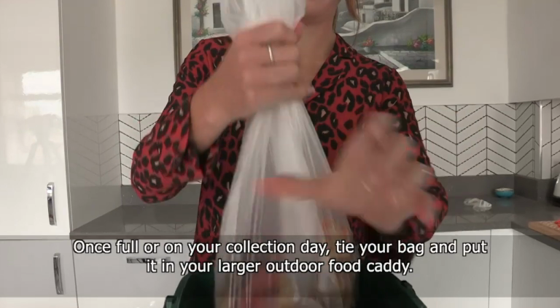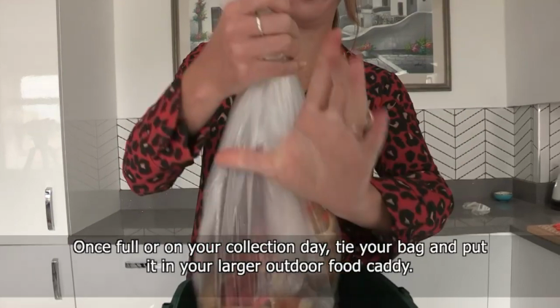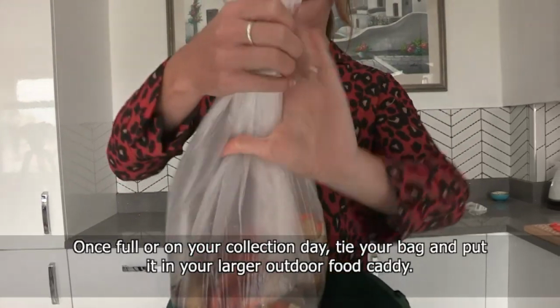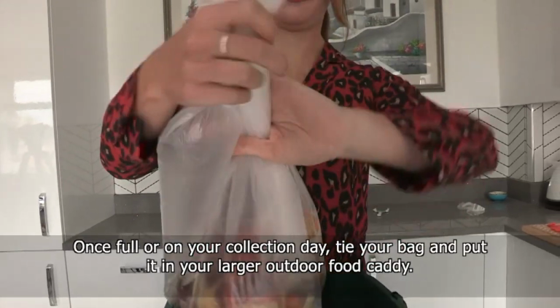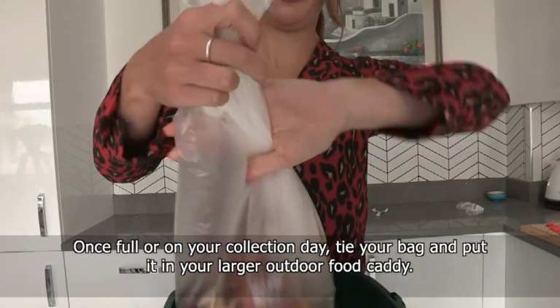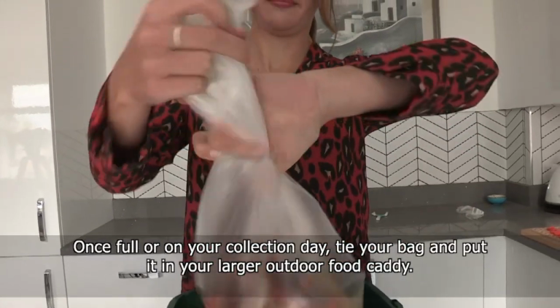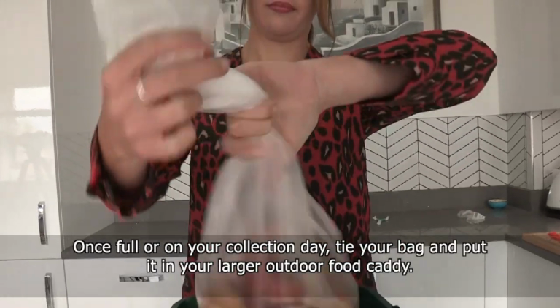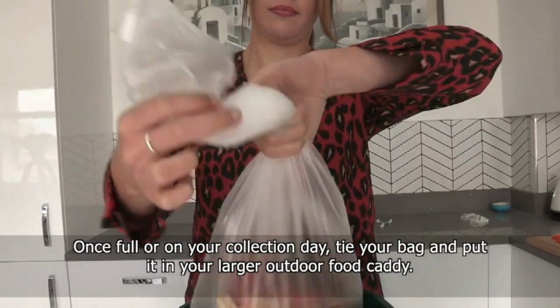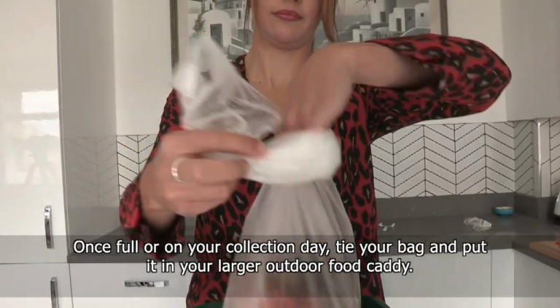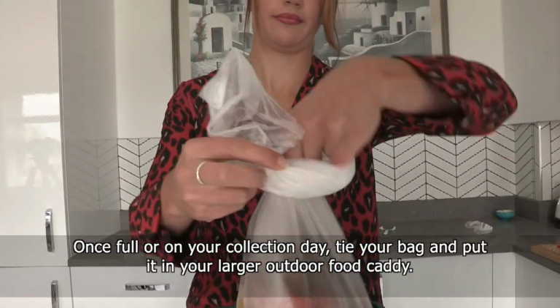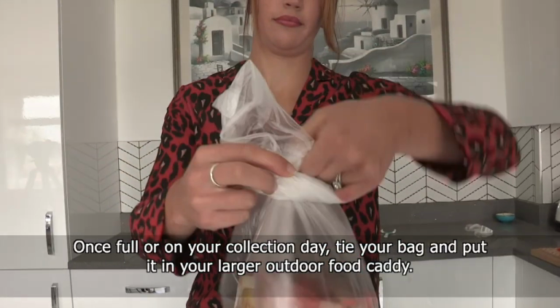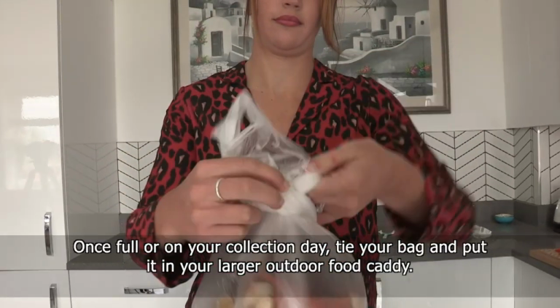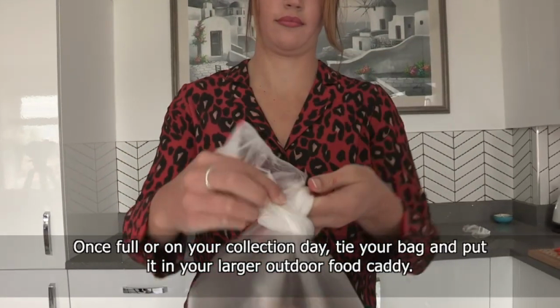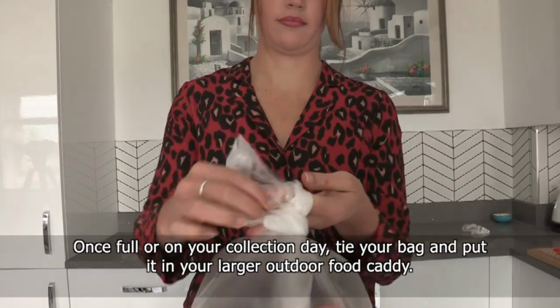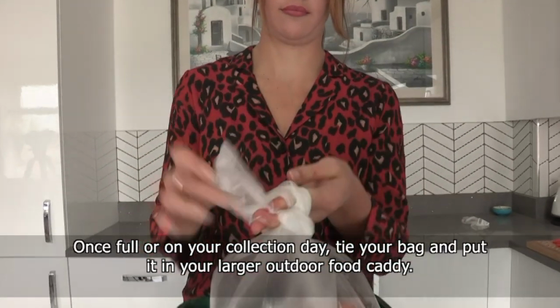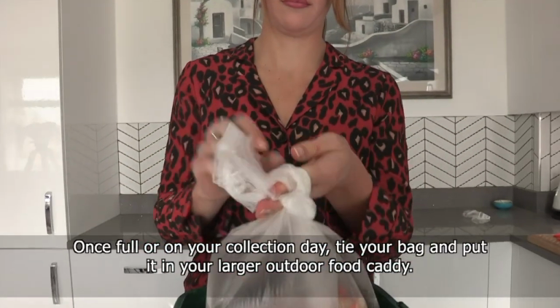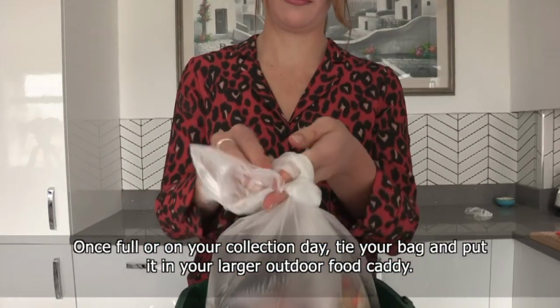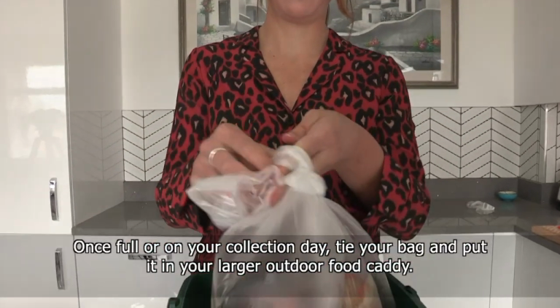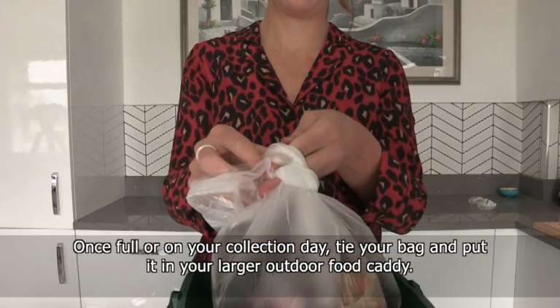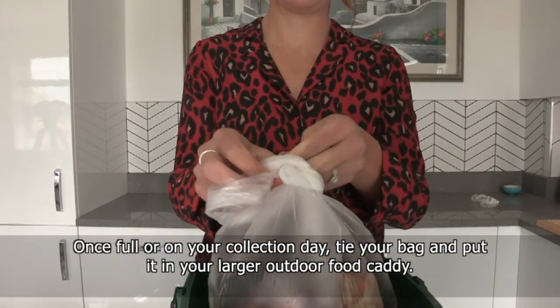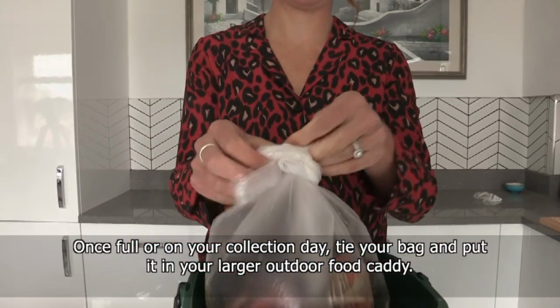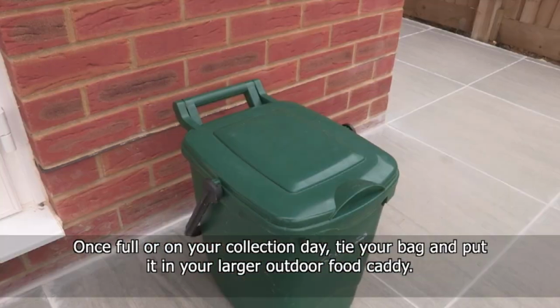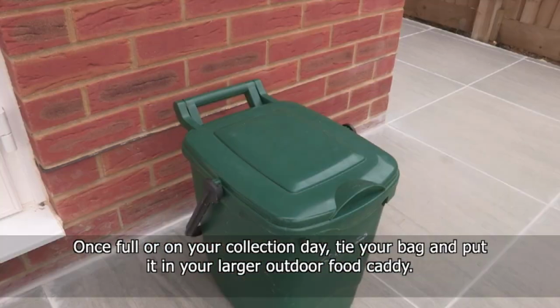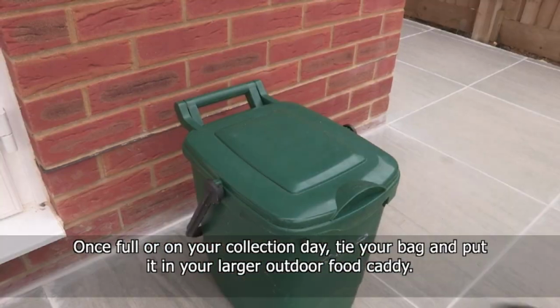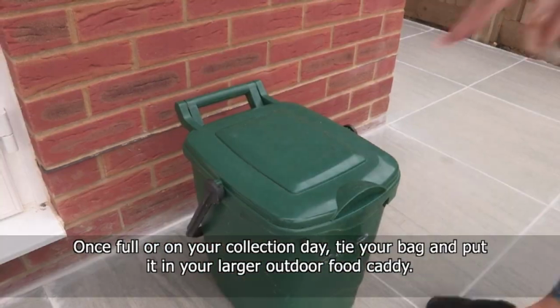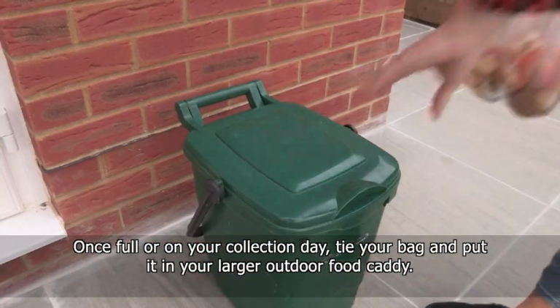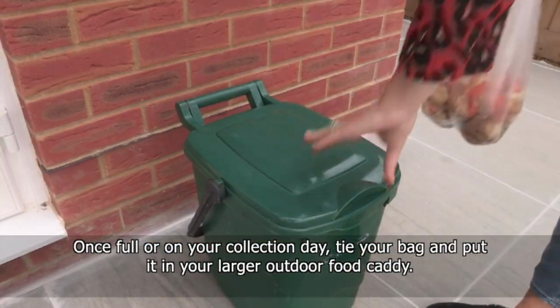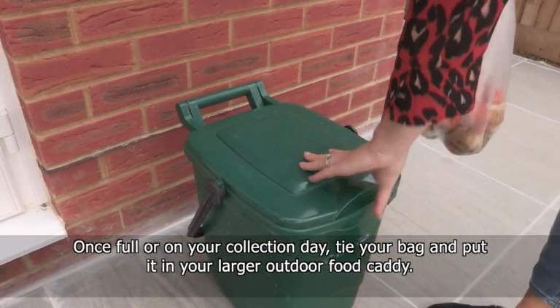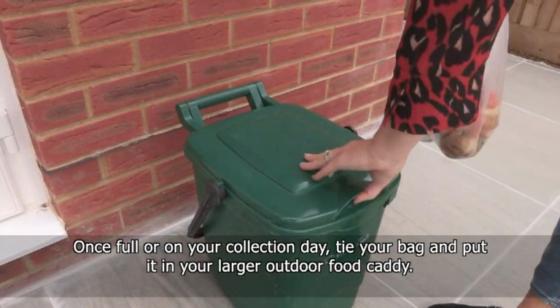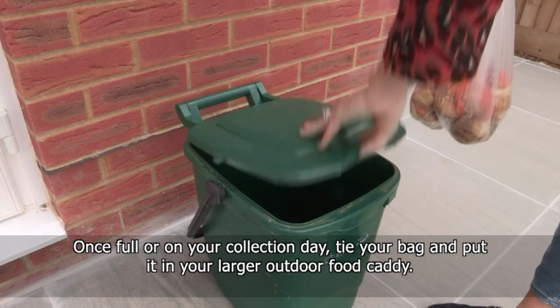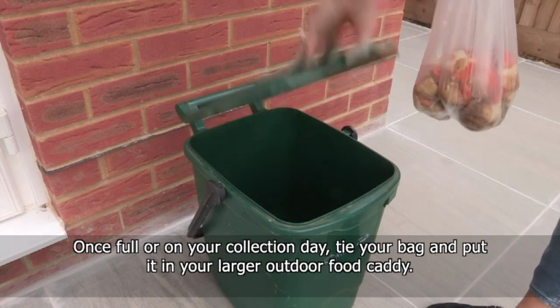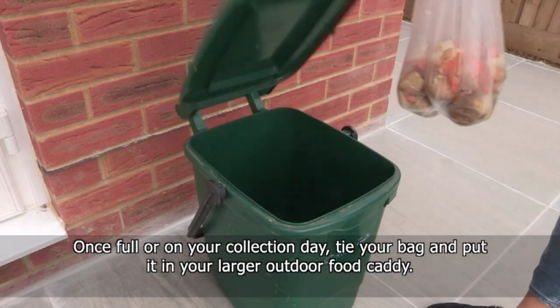Once full, or on your collection day, tie your bag and put it in your larger outdoor food caddy.